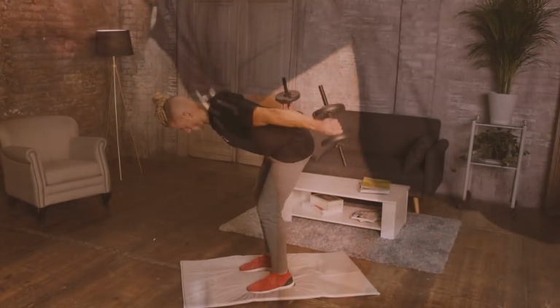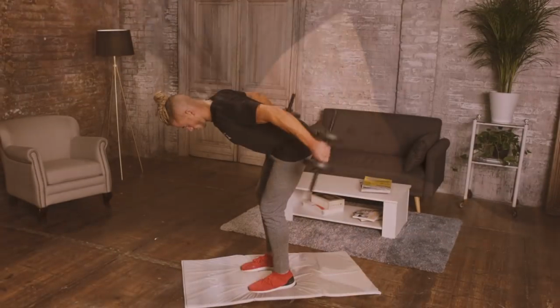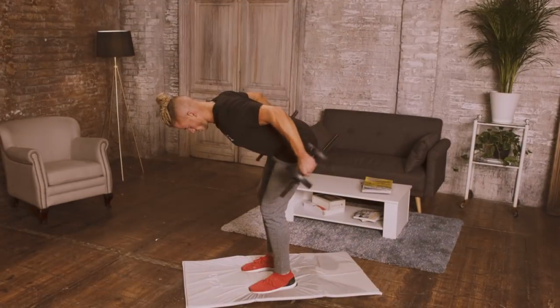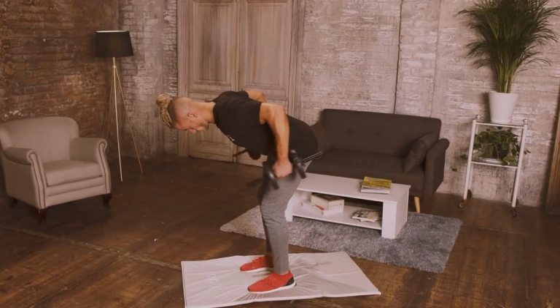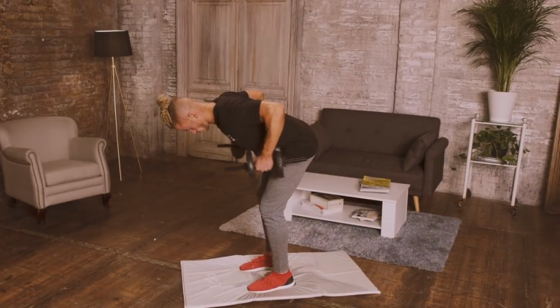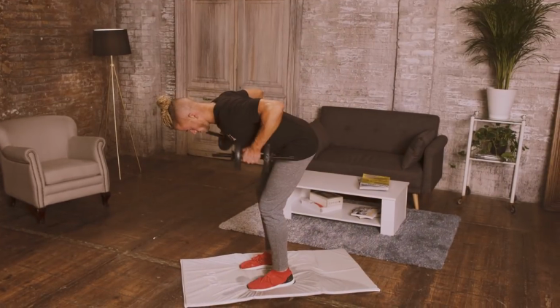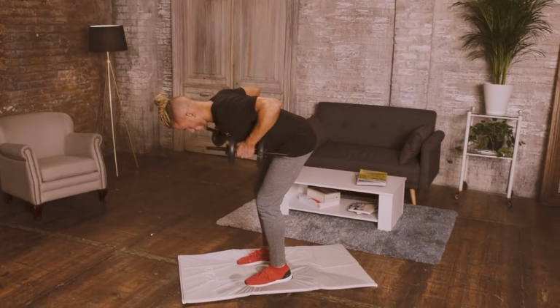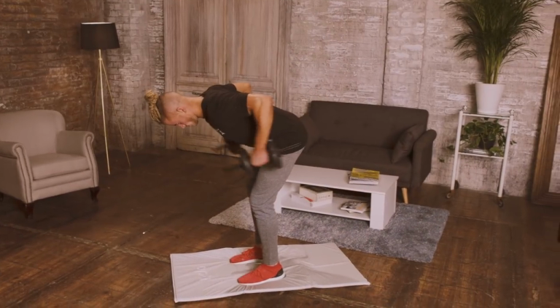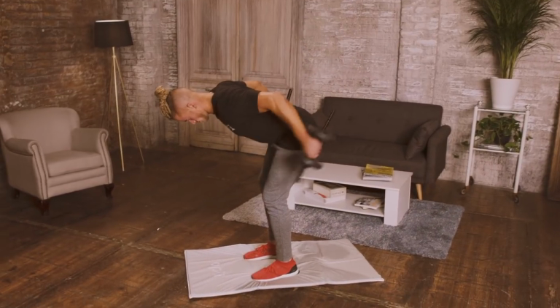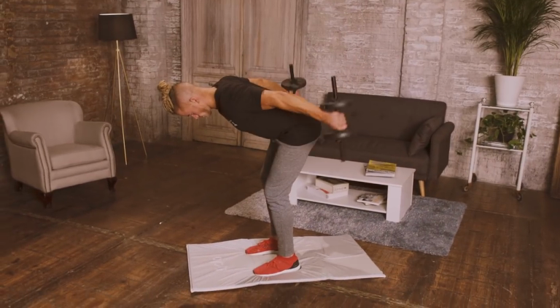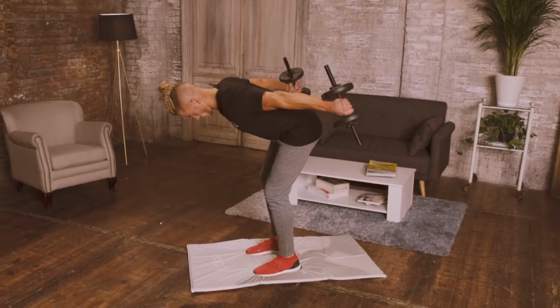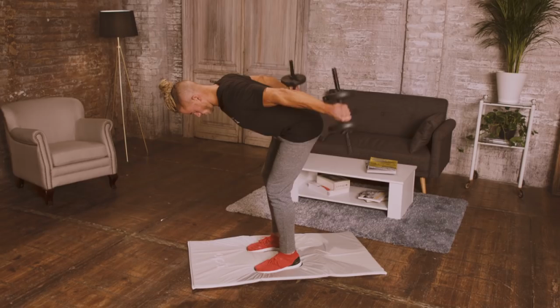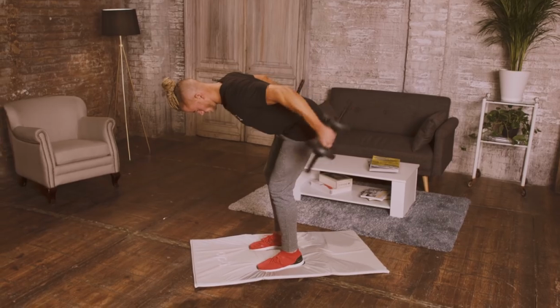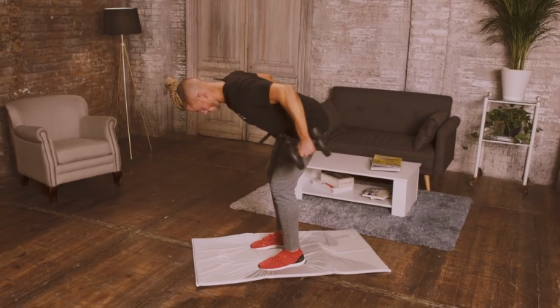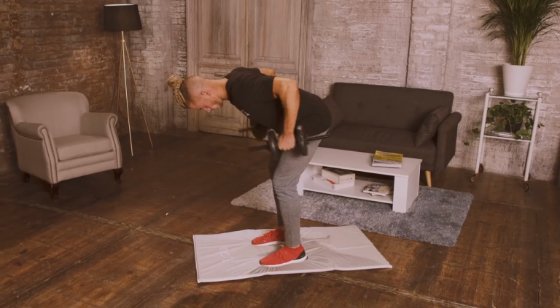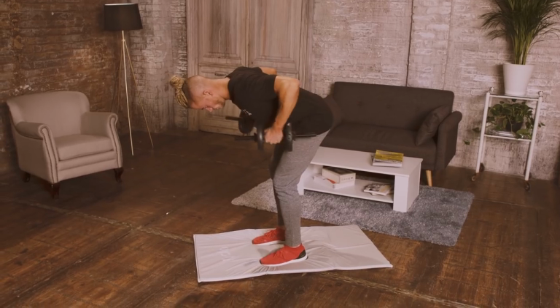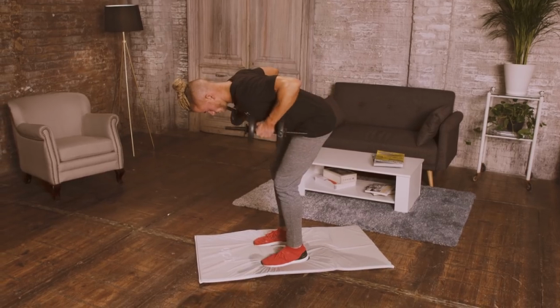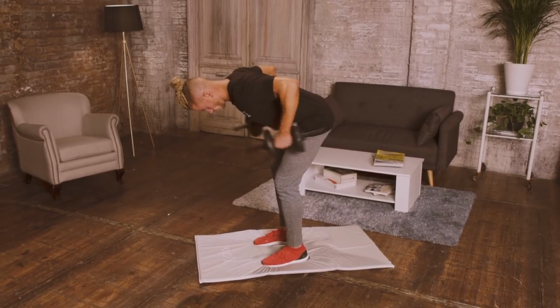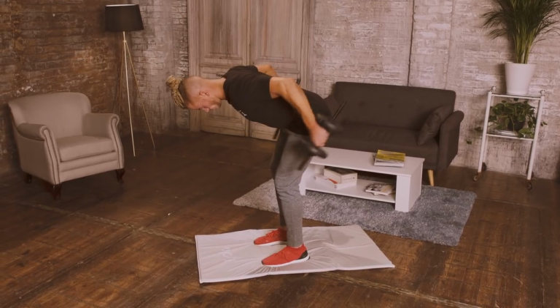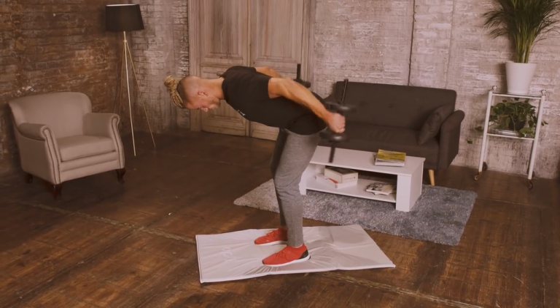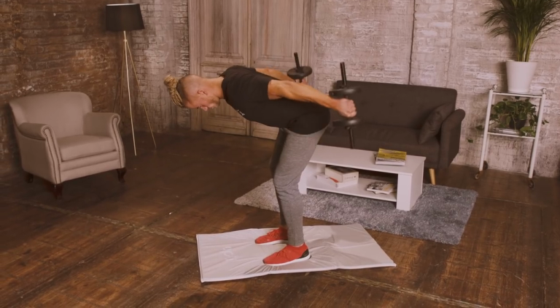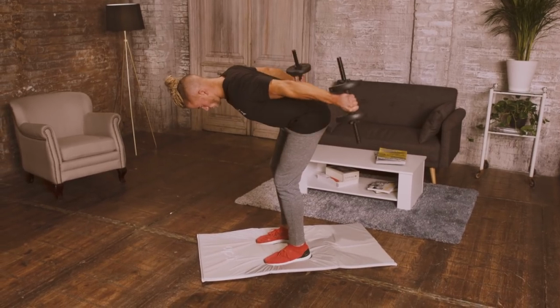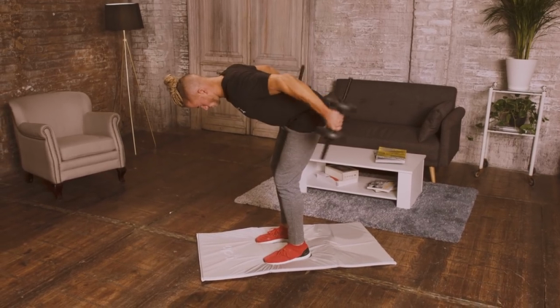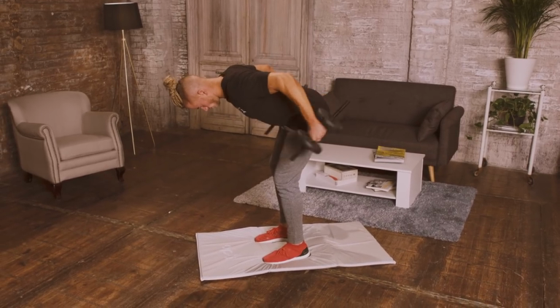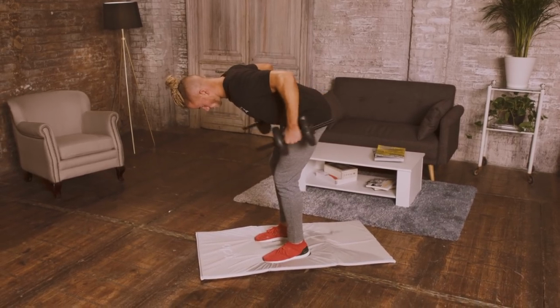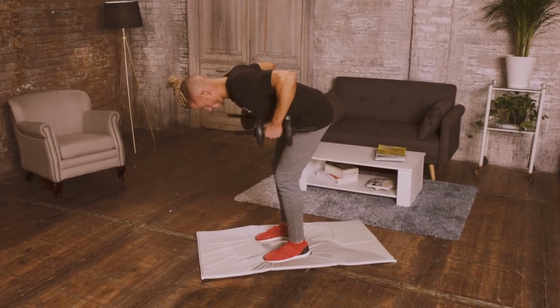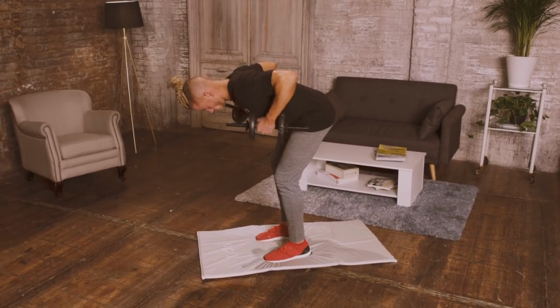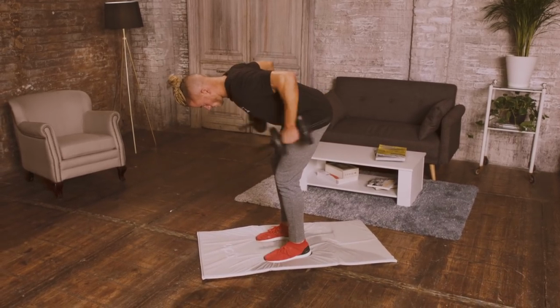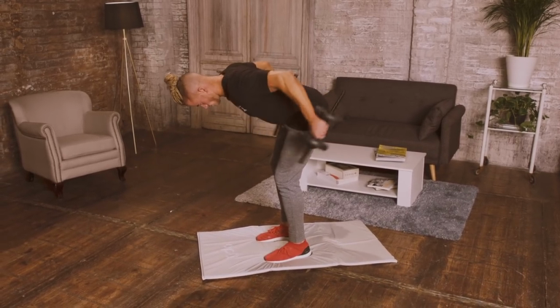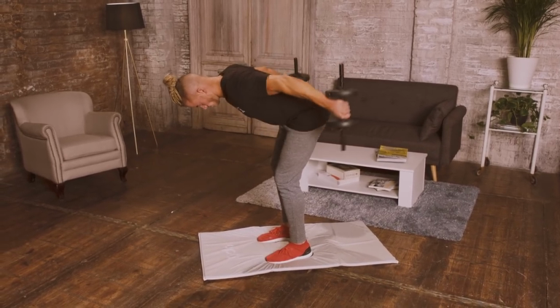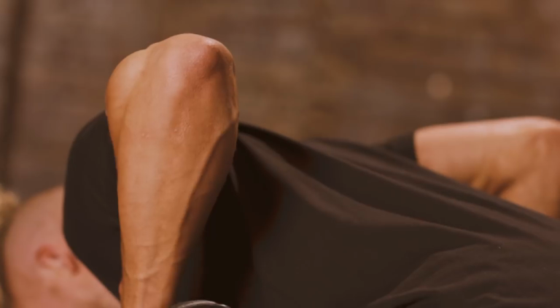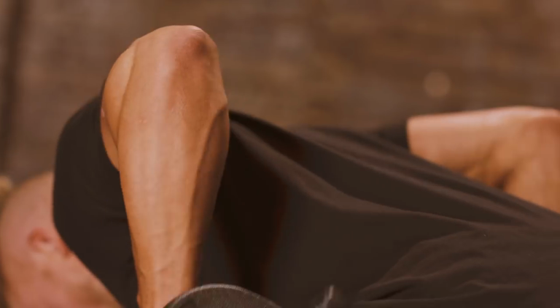Exercise 2, tricep kickbacks. You kick the dumbbells back while keeping your elbows in a fixed position.